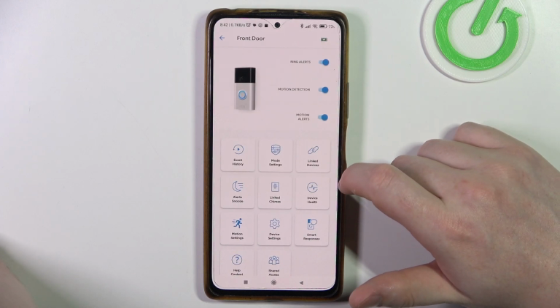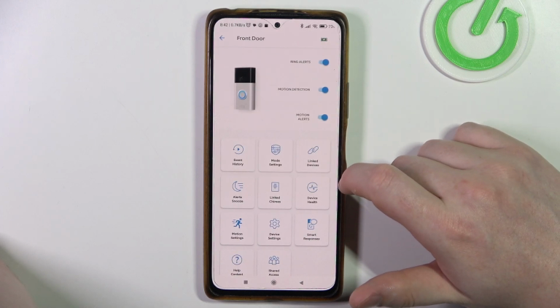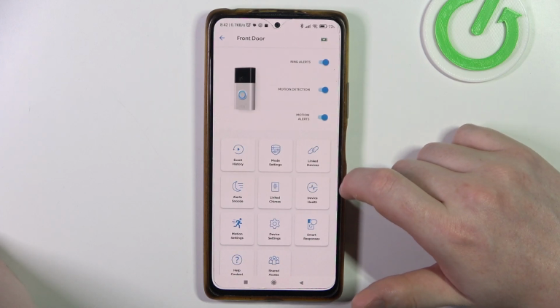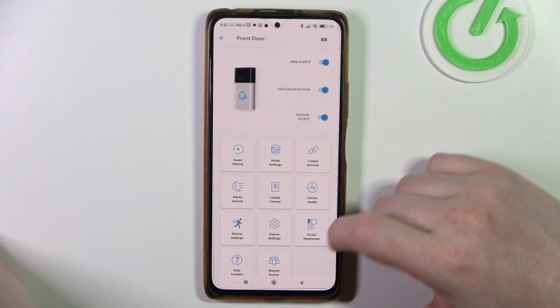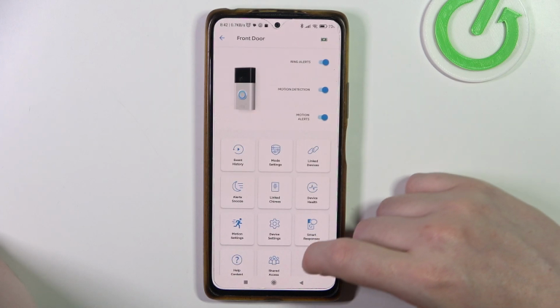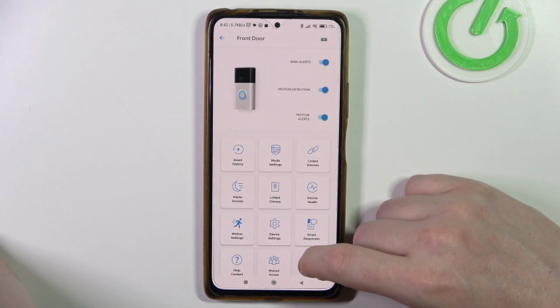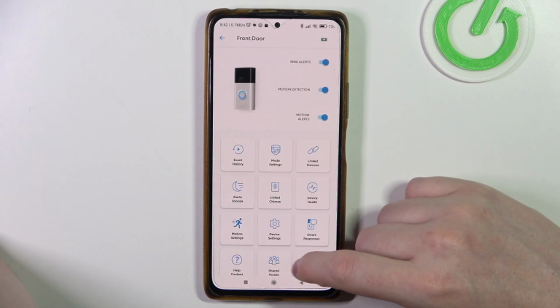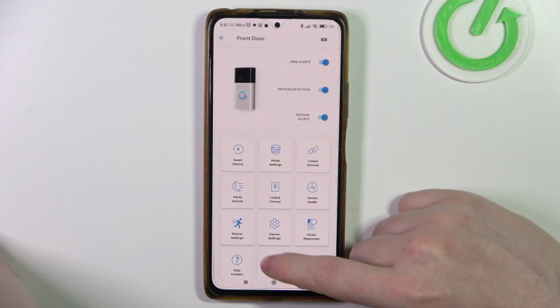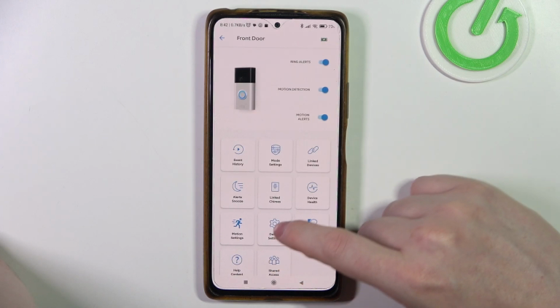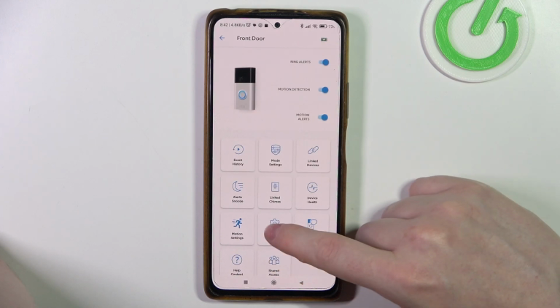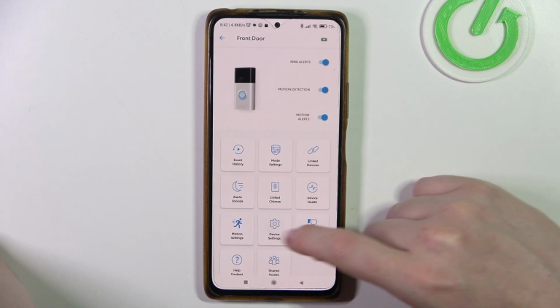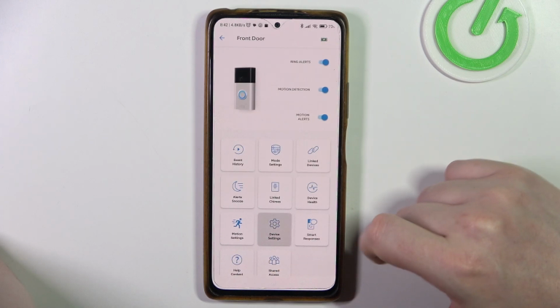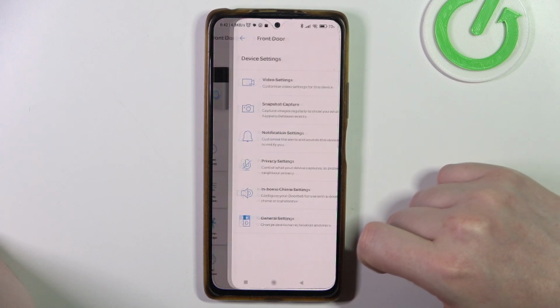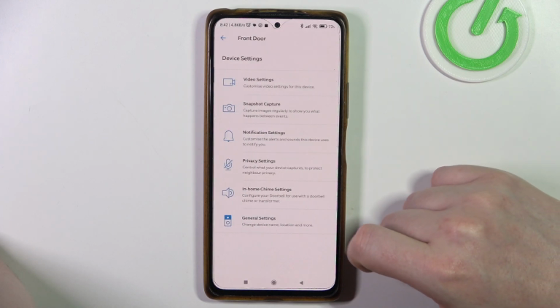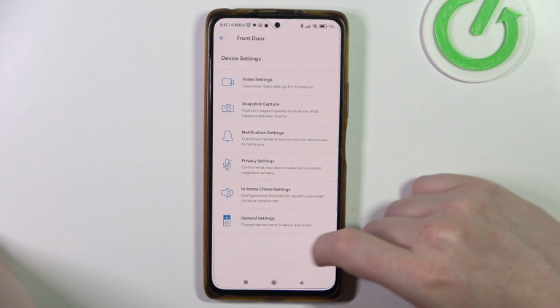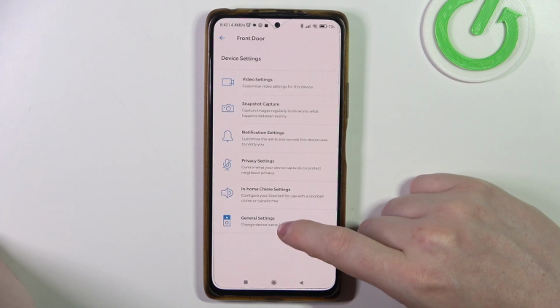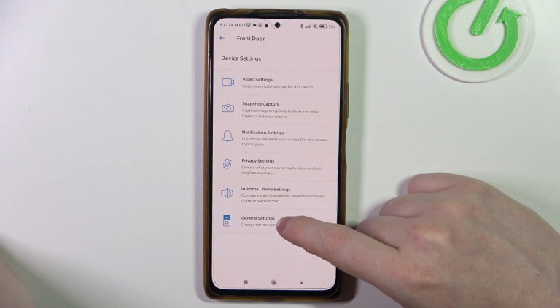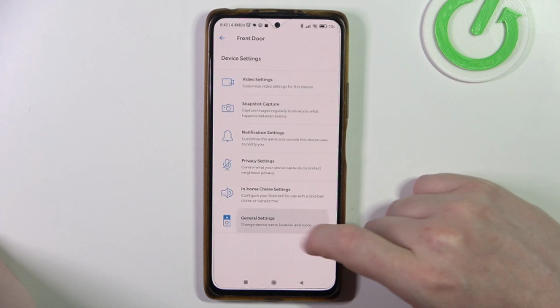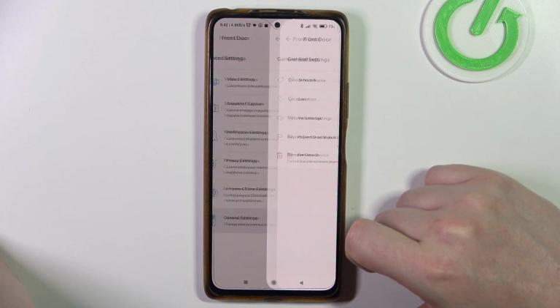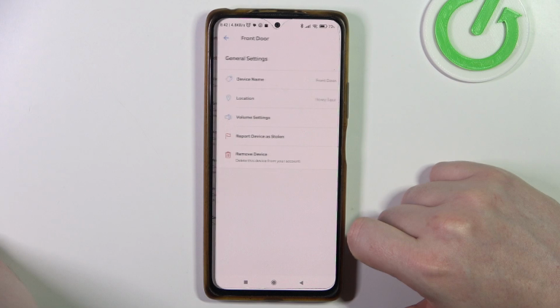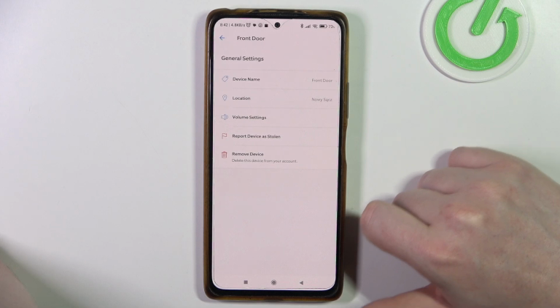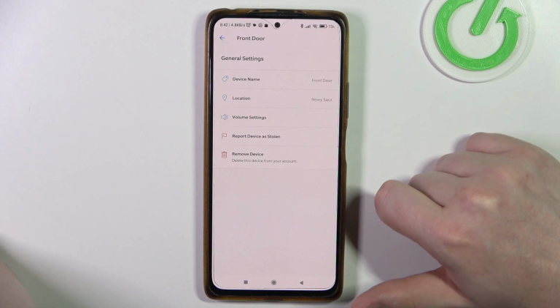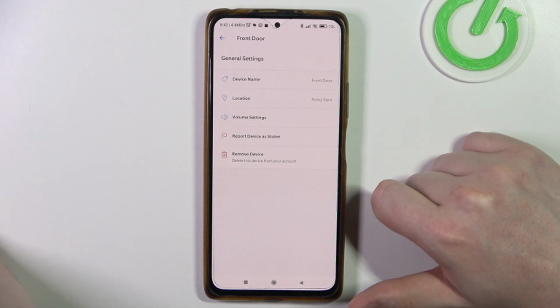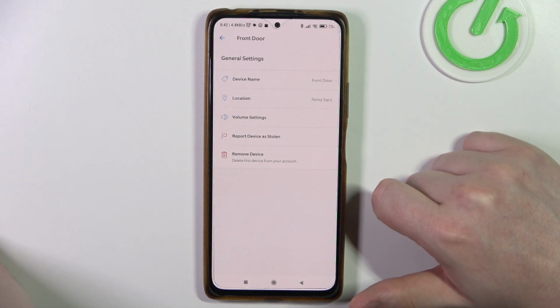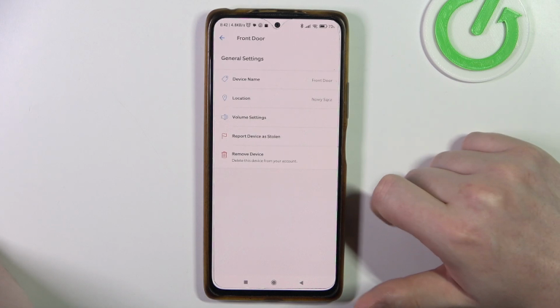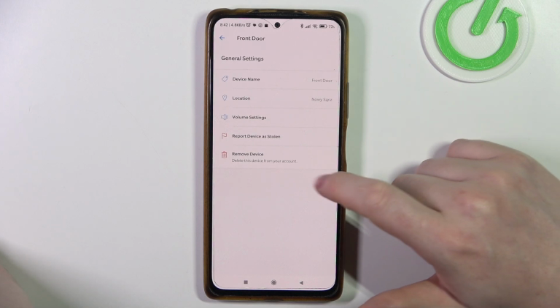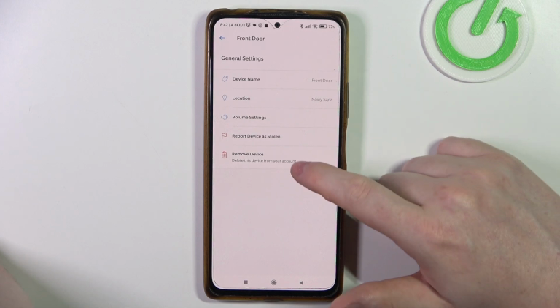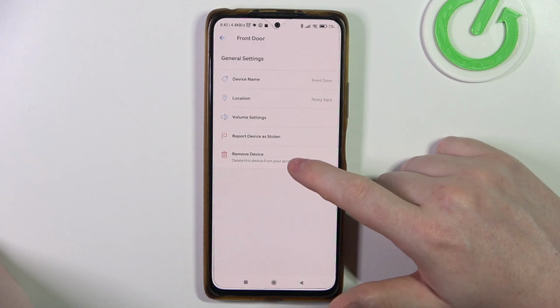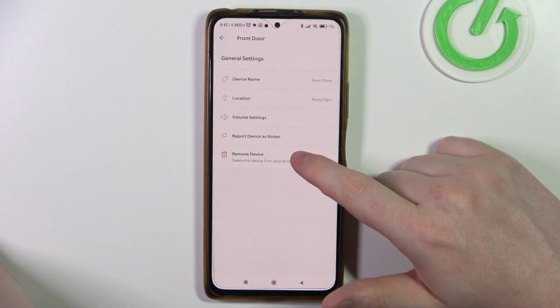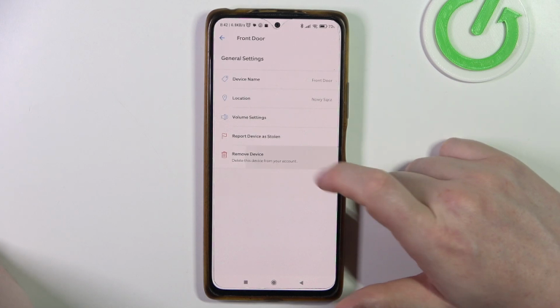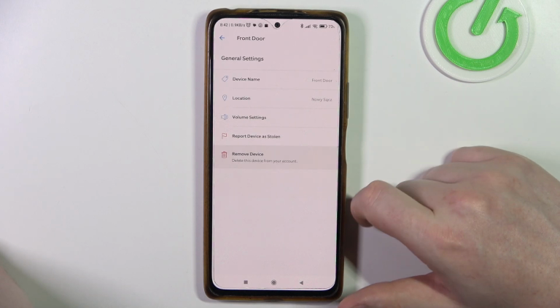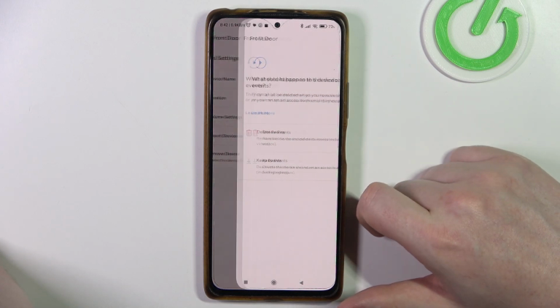Navigate to device settings, select general settings, and here you can remove the device.